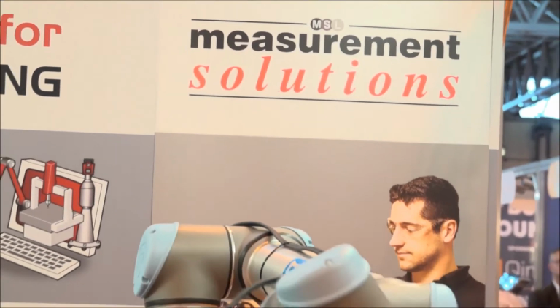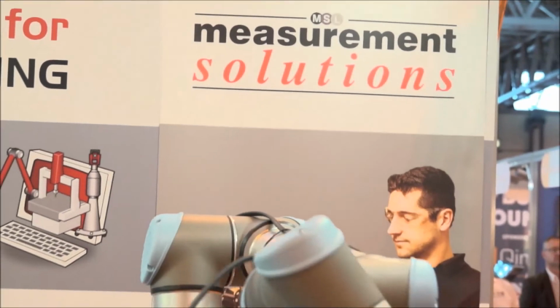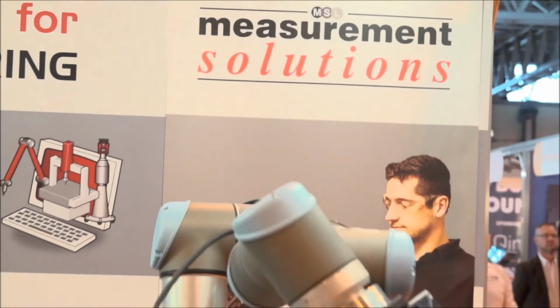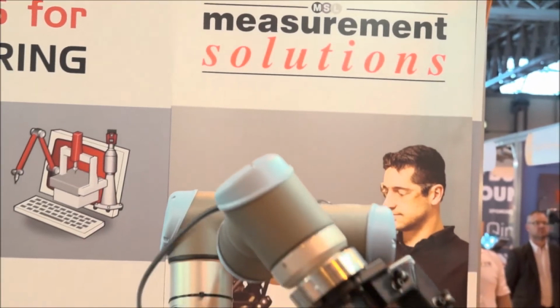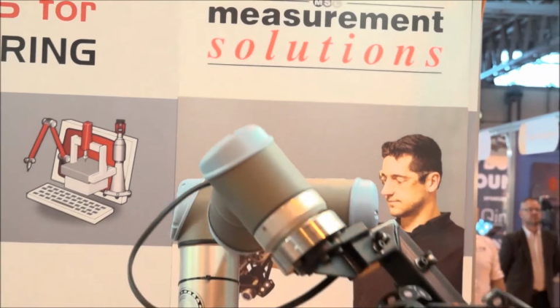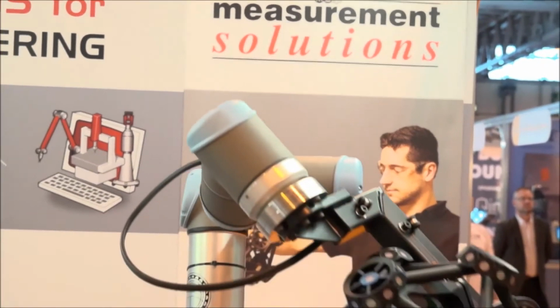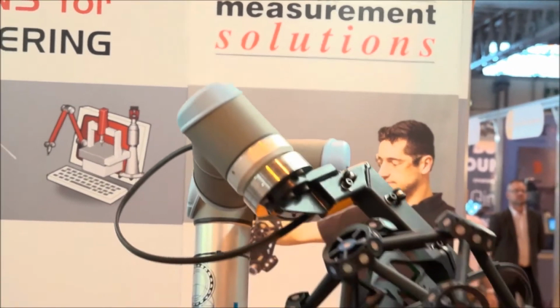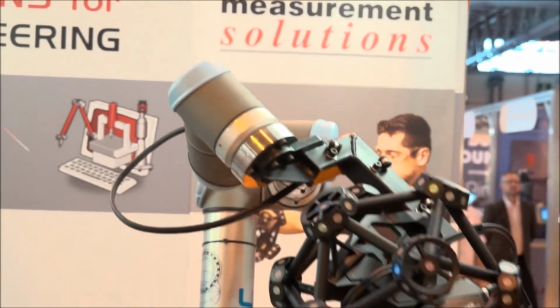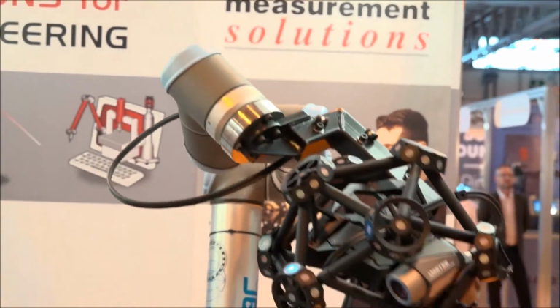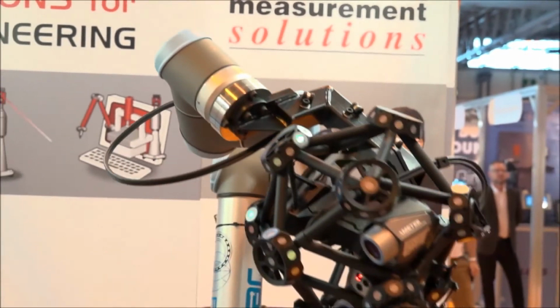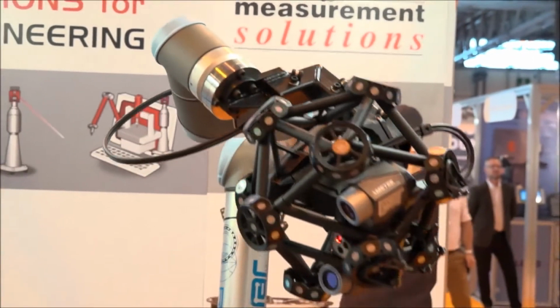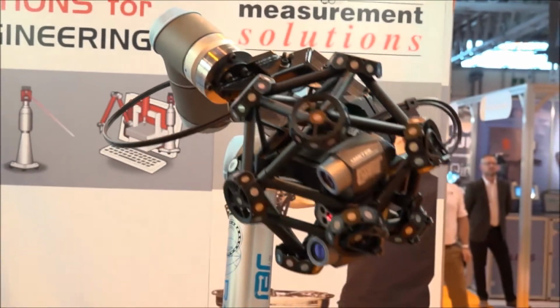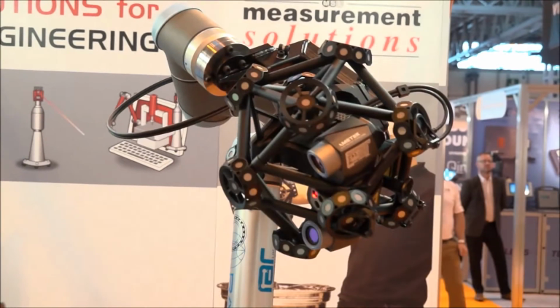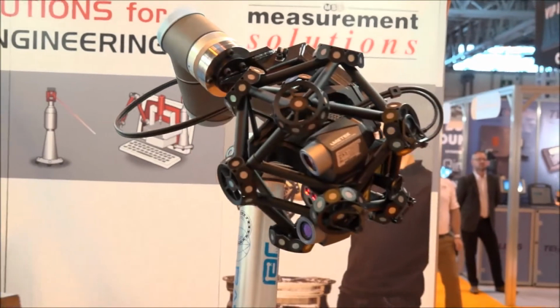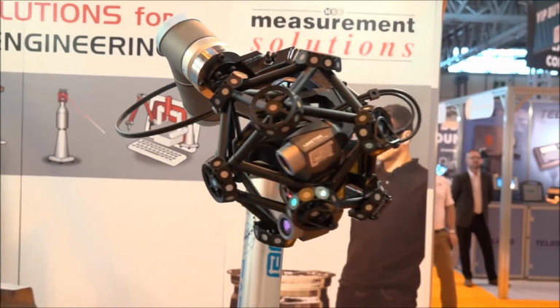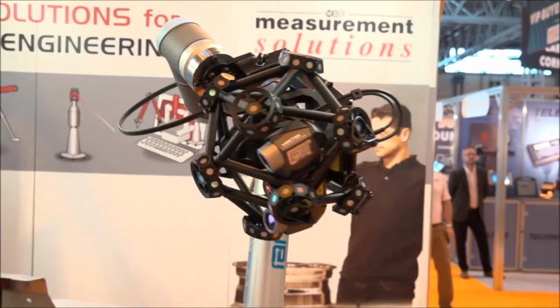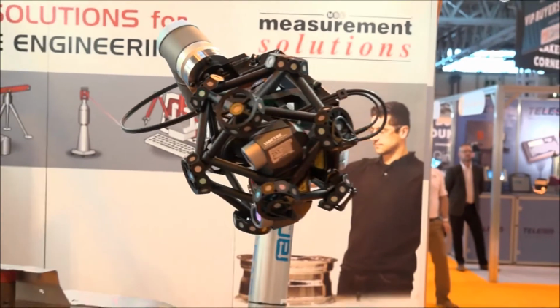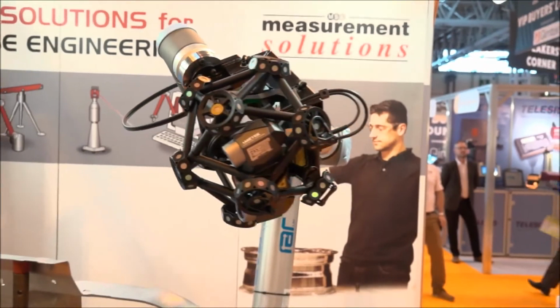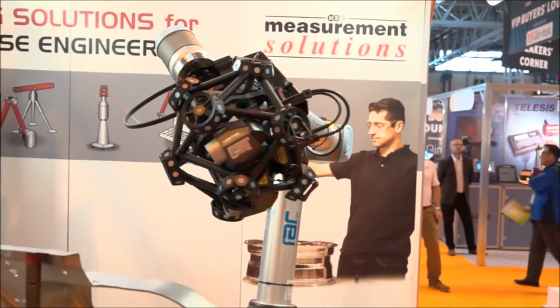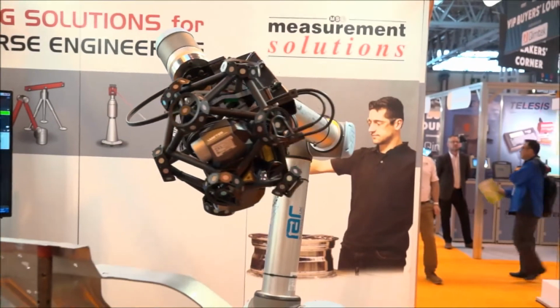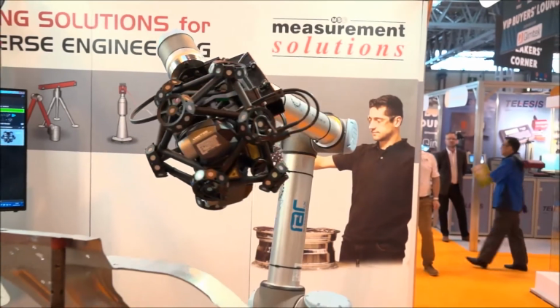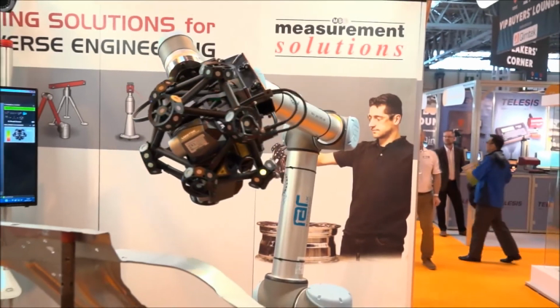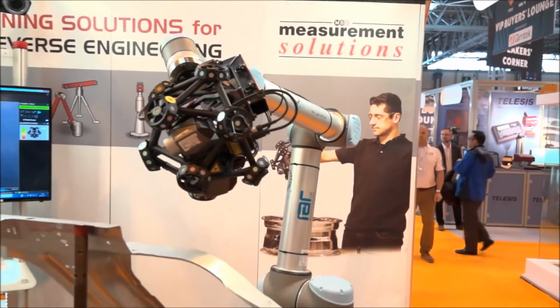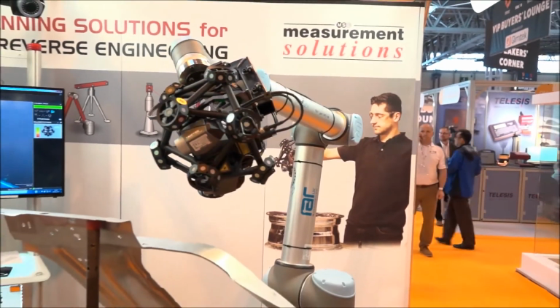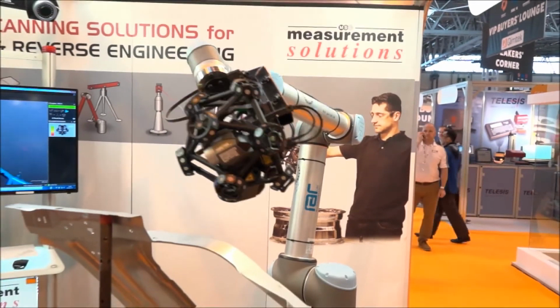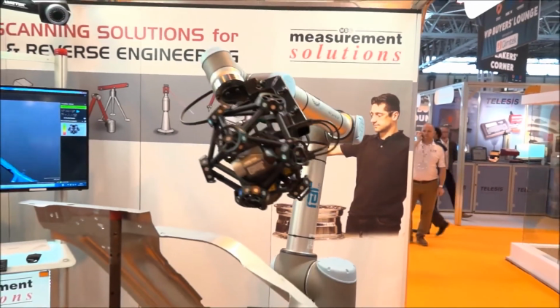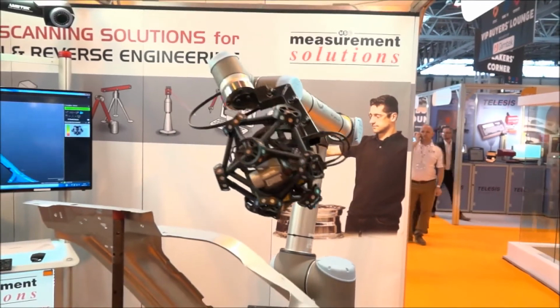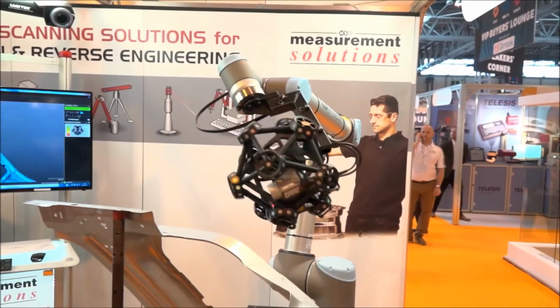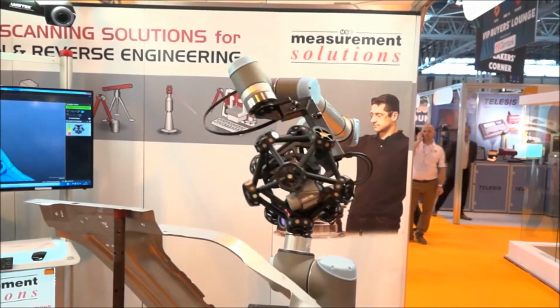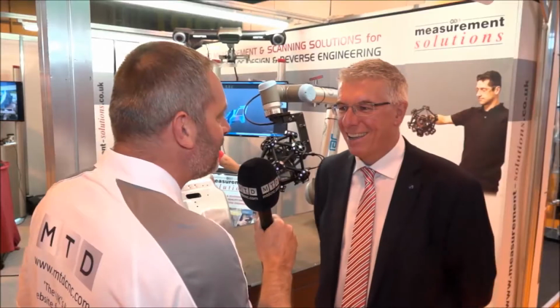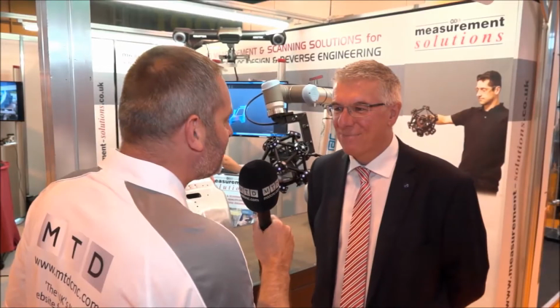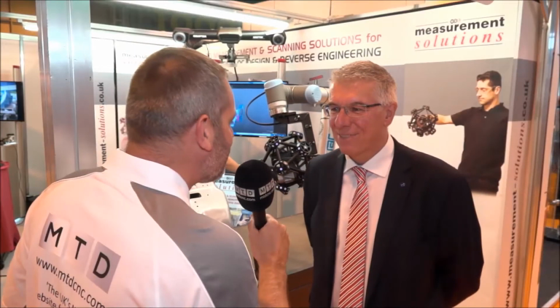Ian, we're at the Advanced Manufacturing Show NEC. You've got something quite interesting attached to the robot here. Could you explain what it's about?